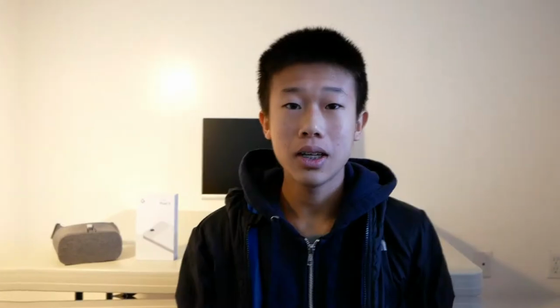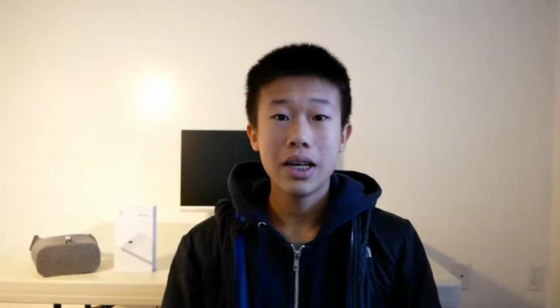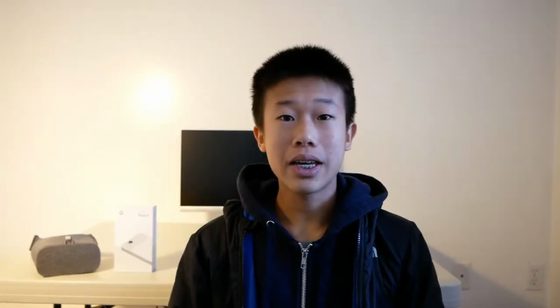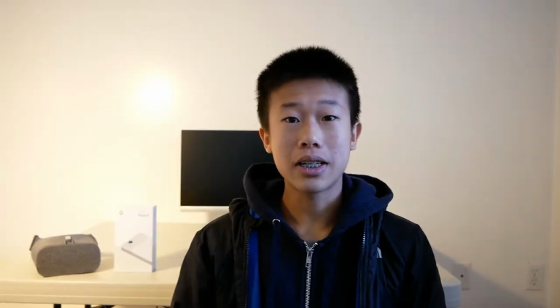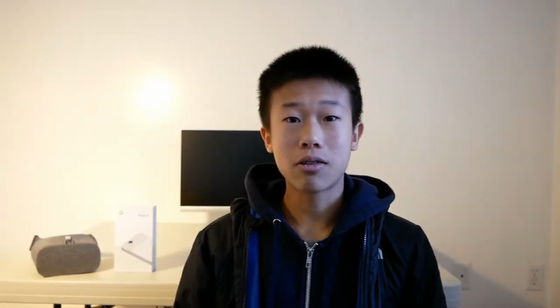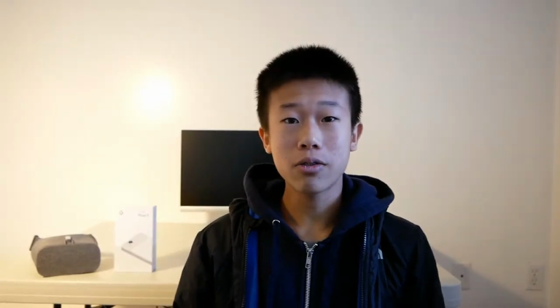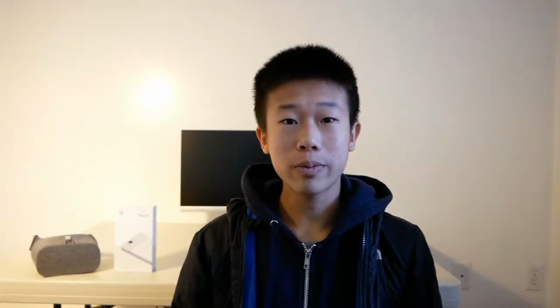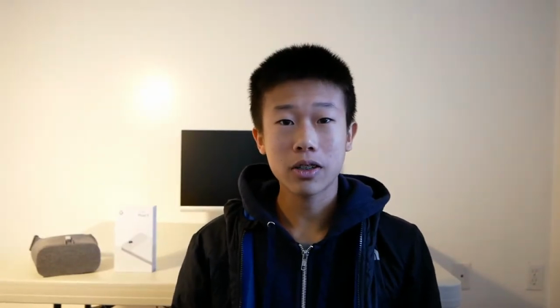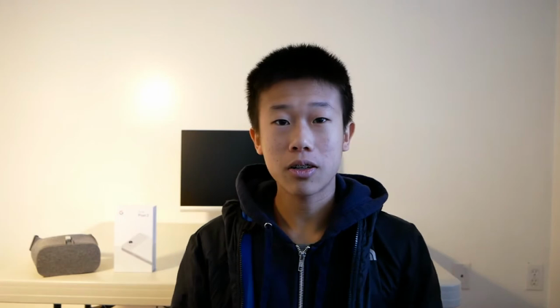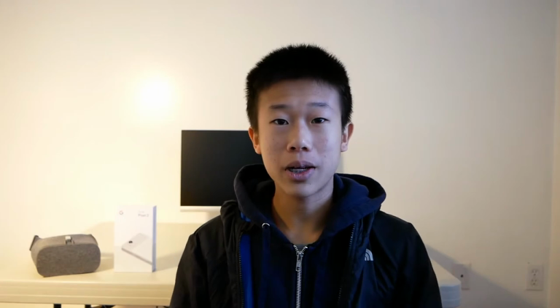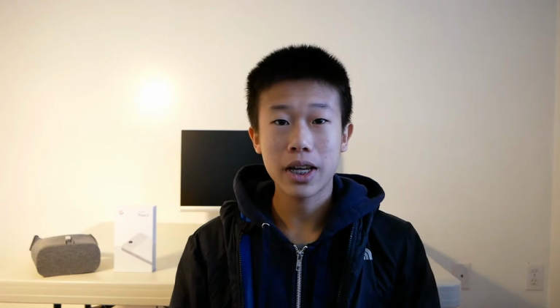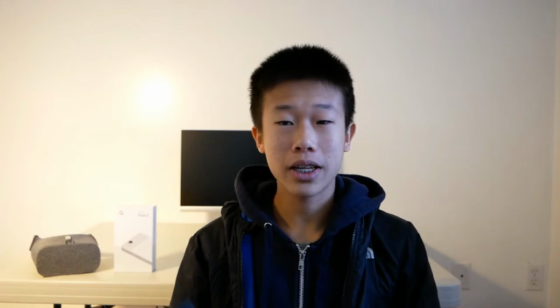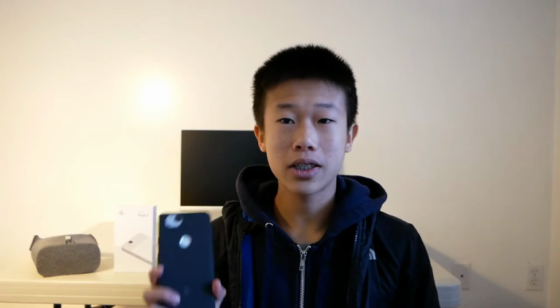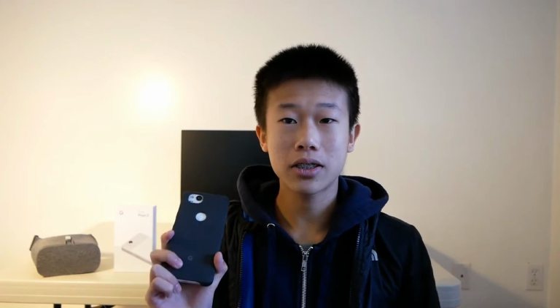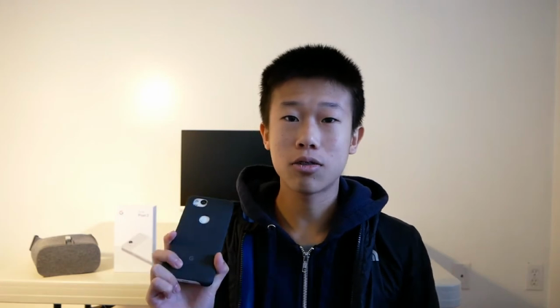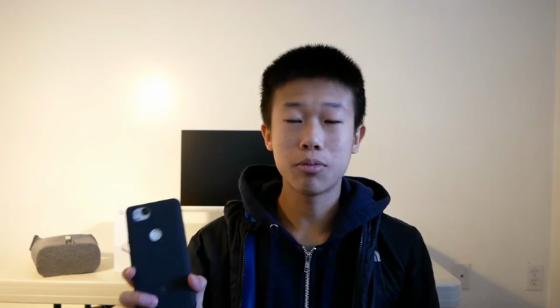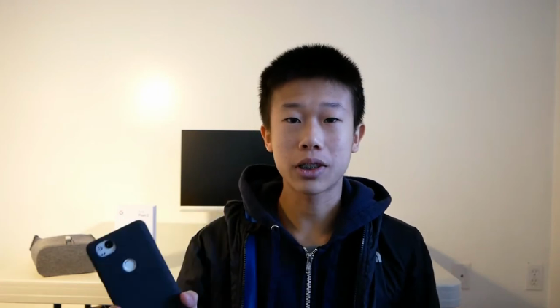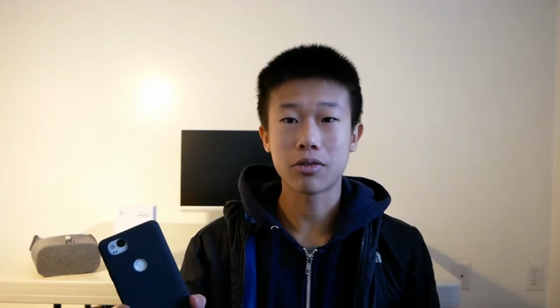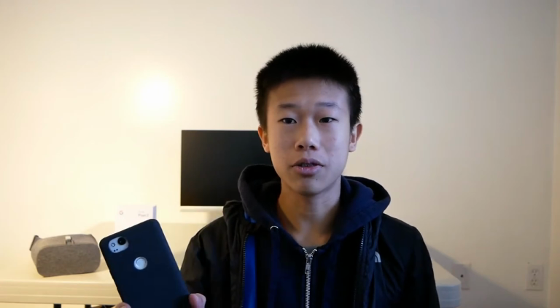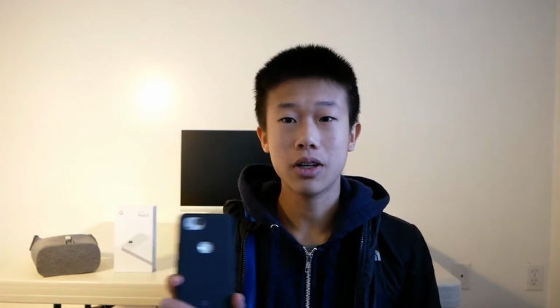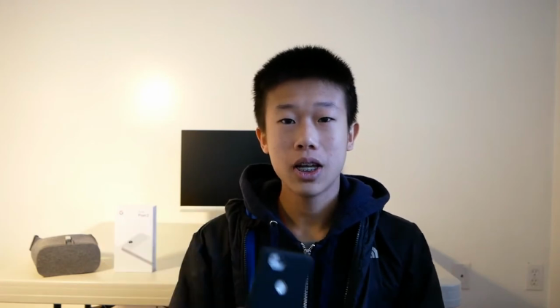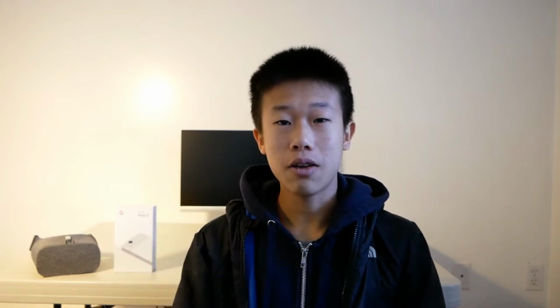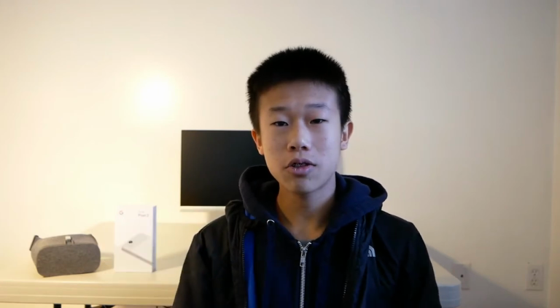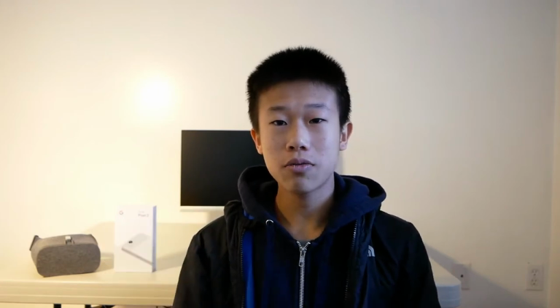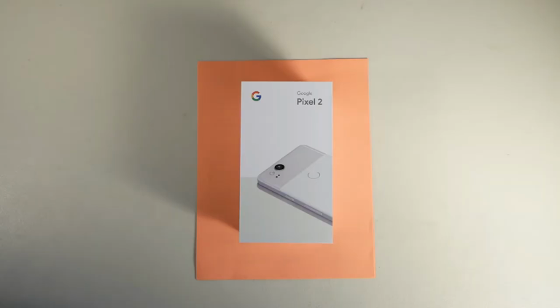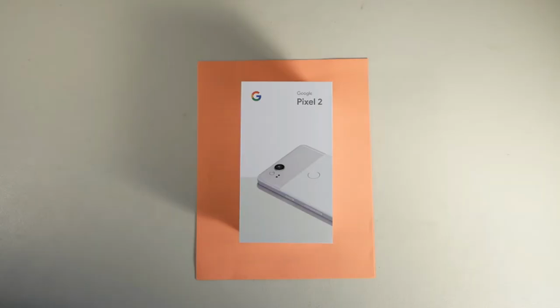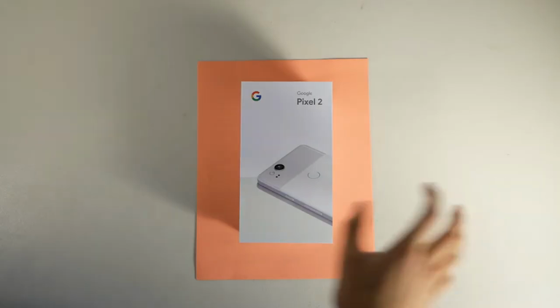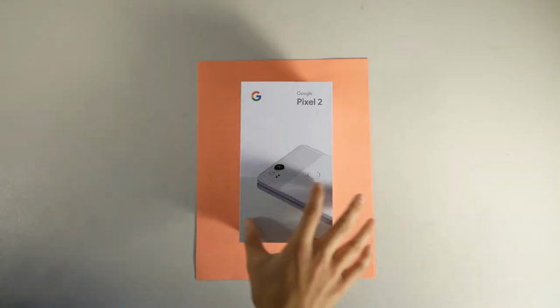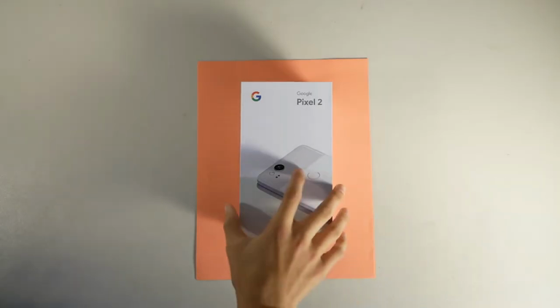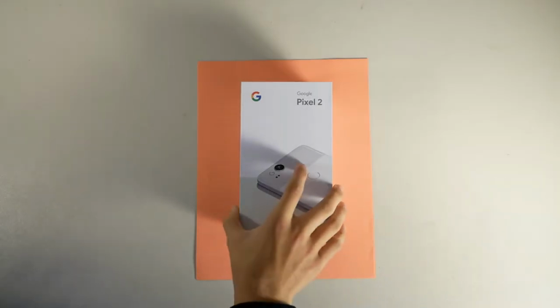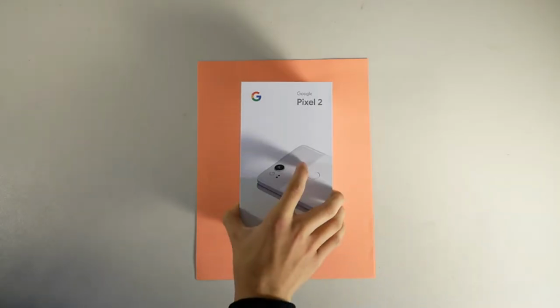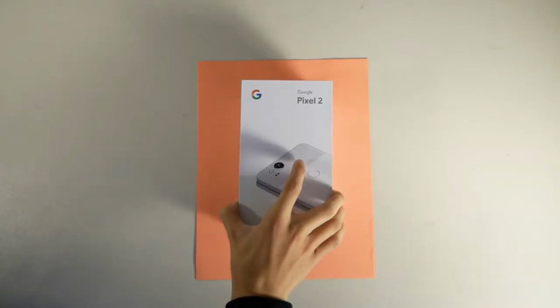Hey guys, Tony here from TecTonicBite and this is the Google Pixel 2. I've used it for about two weeks now and here are my thoughts.